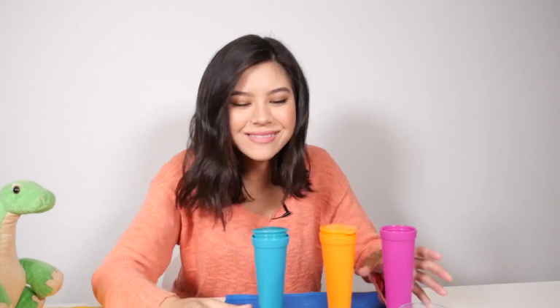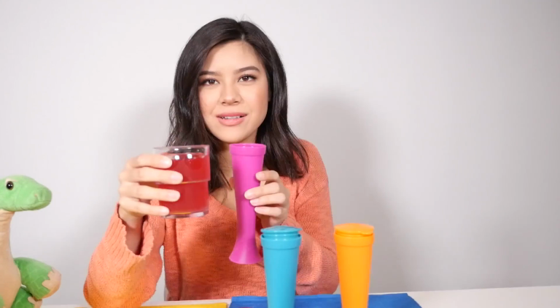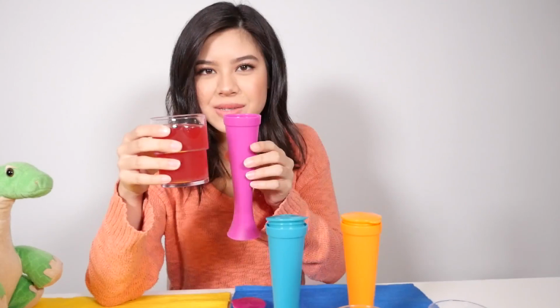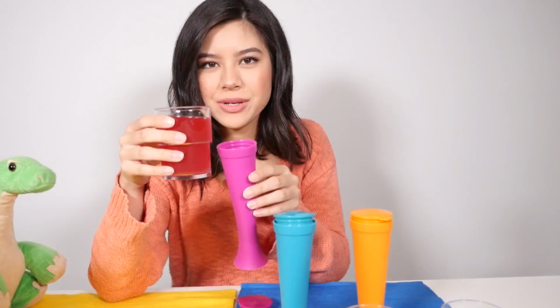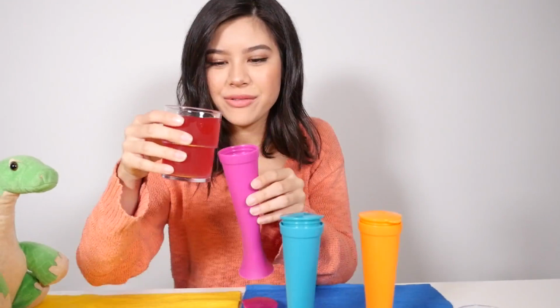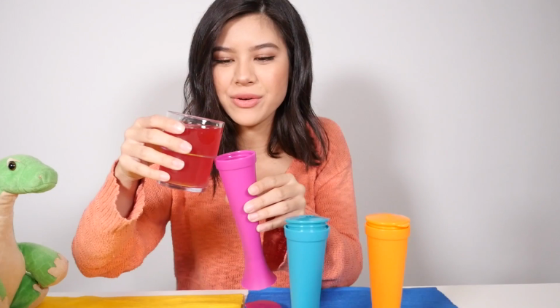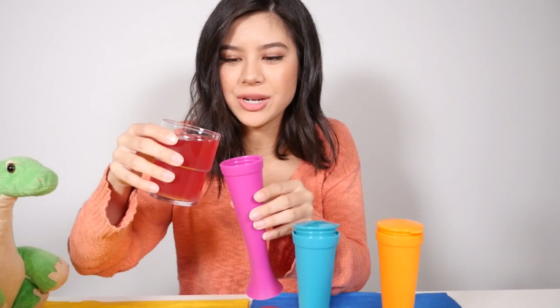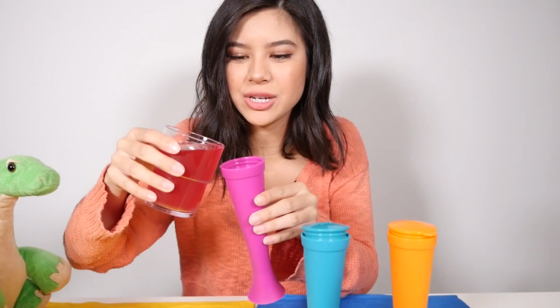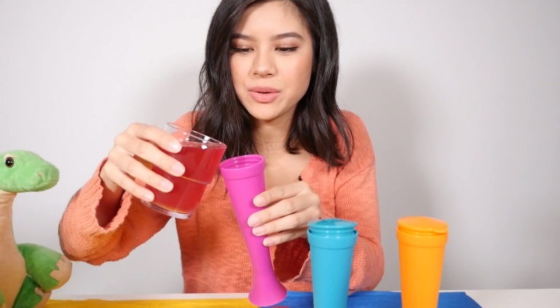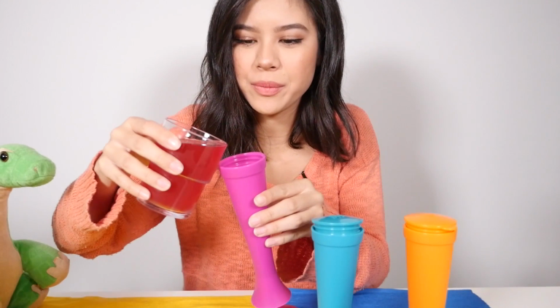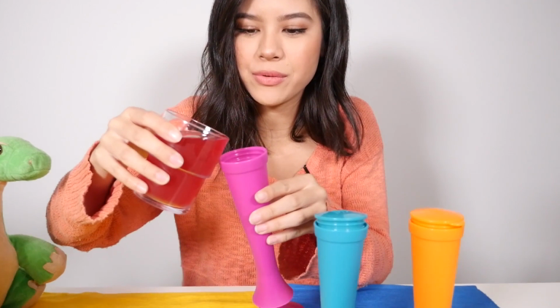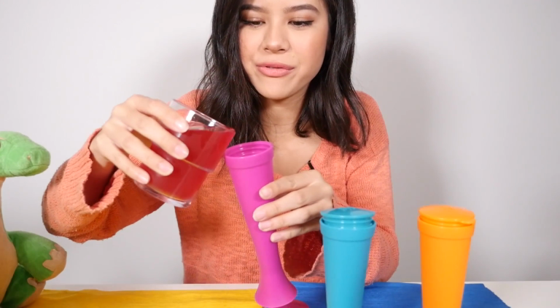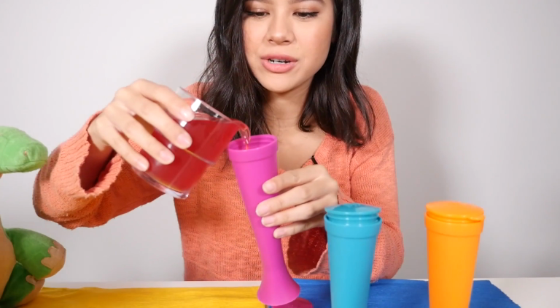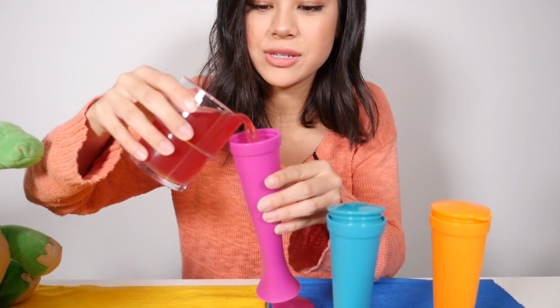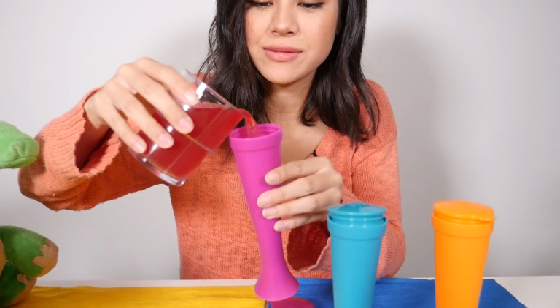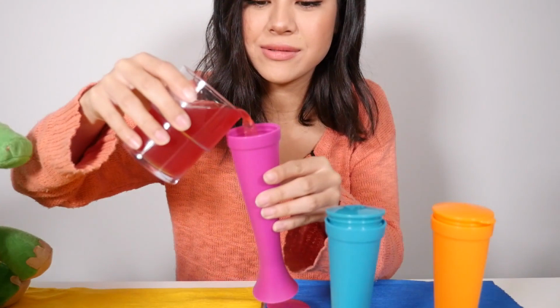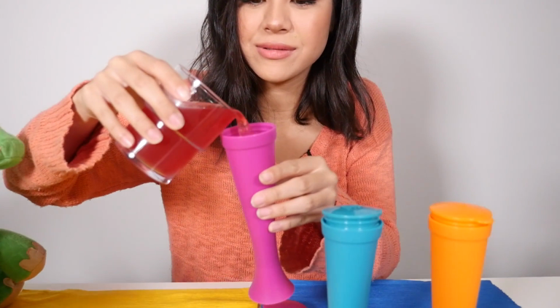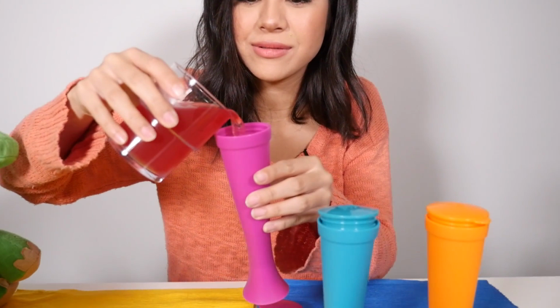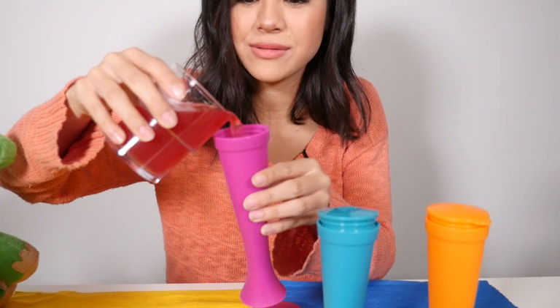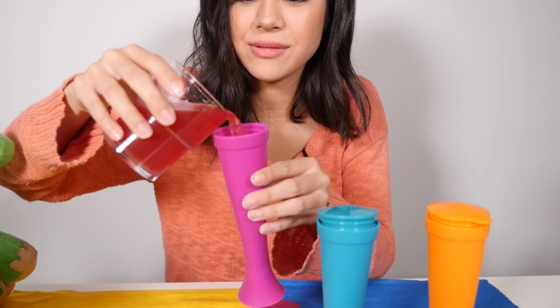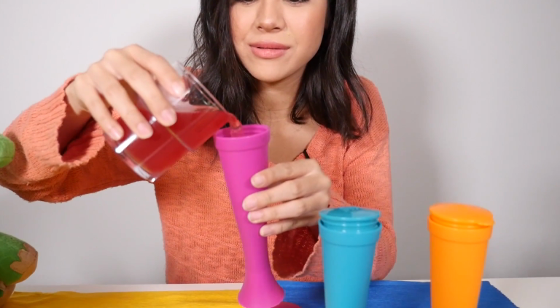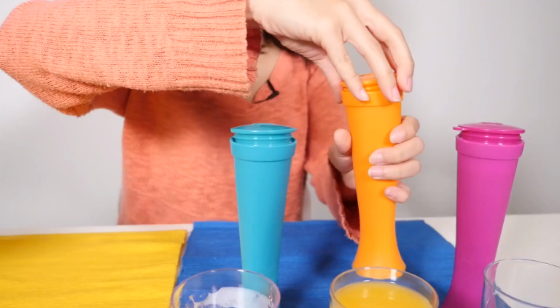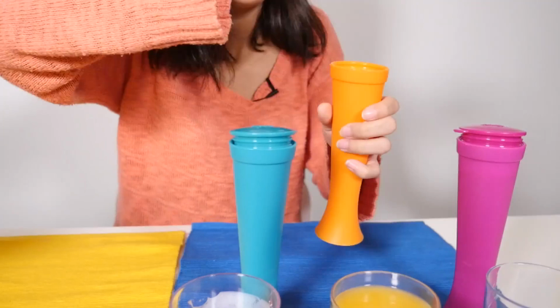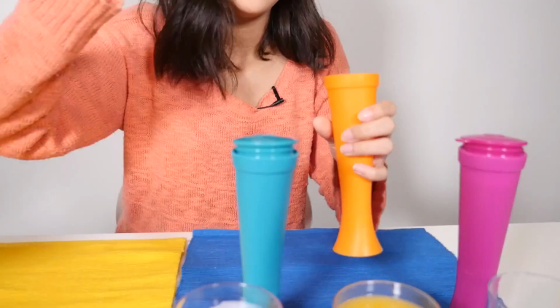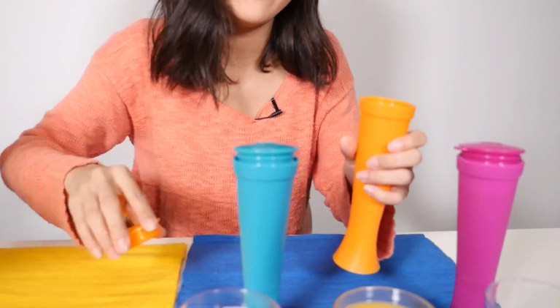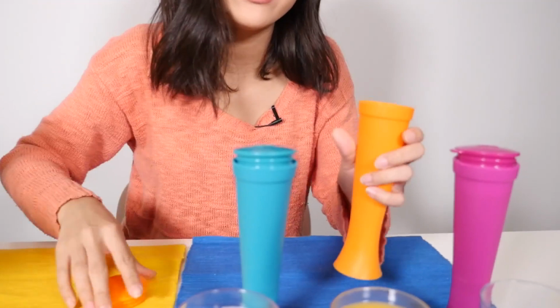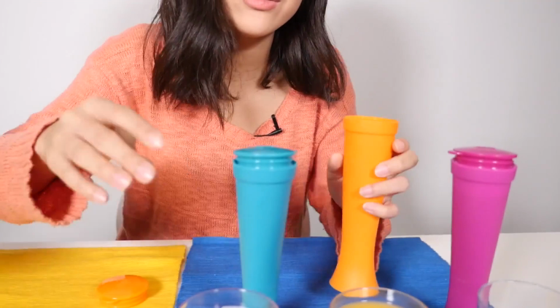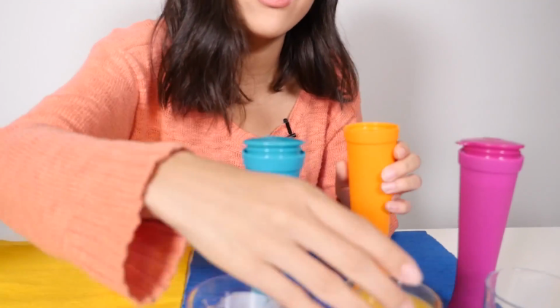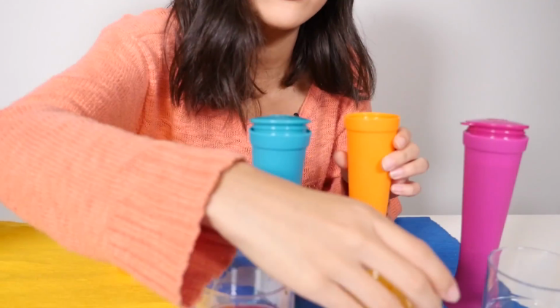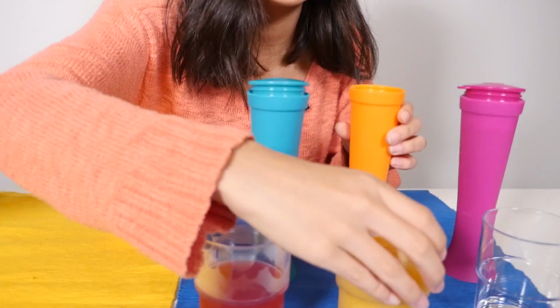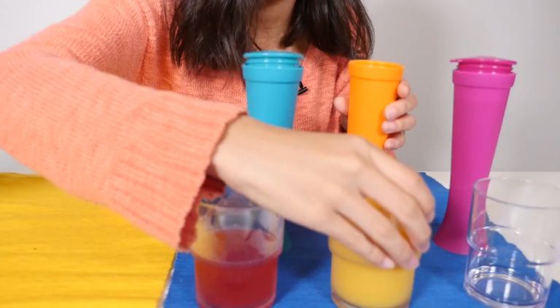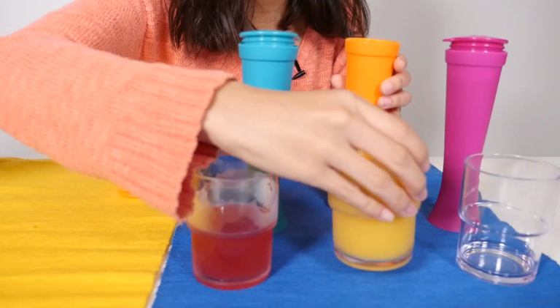So let's put the fruit punch in the purple one first. Now let's do the orange juice.